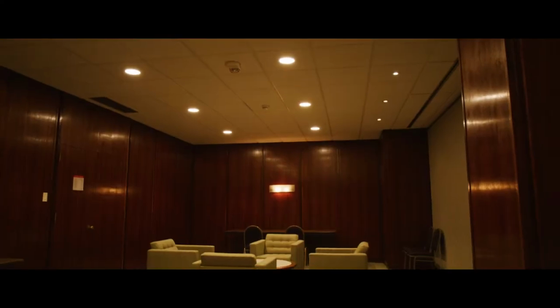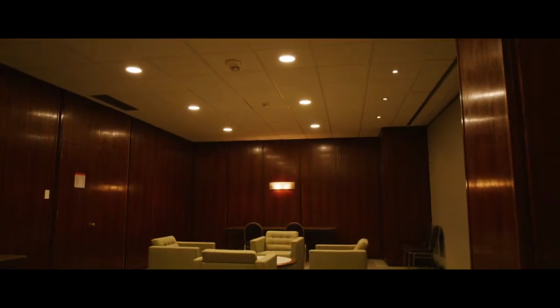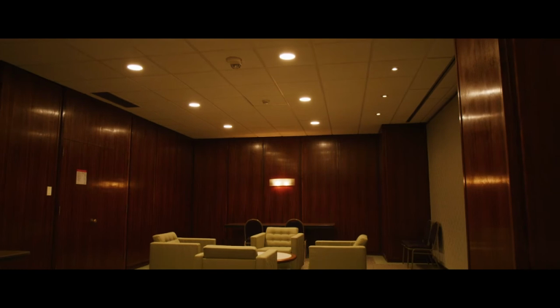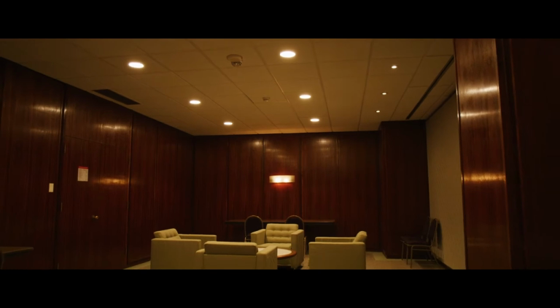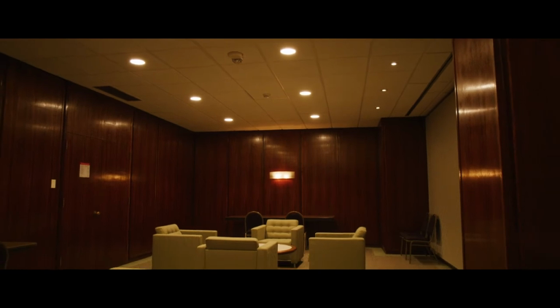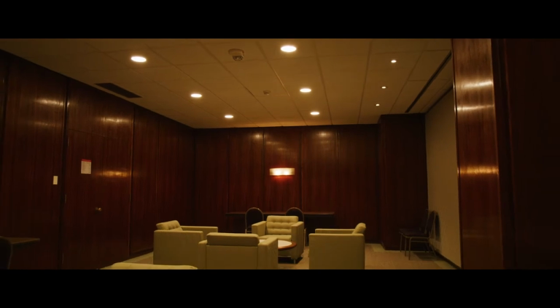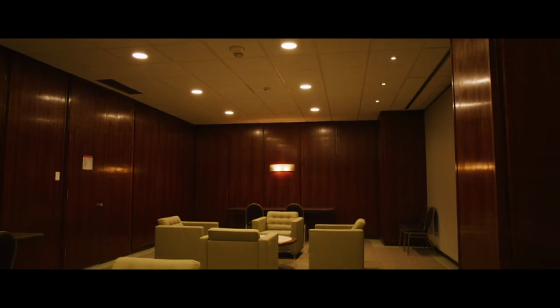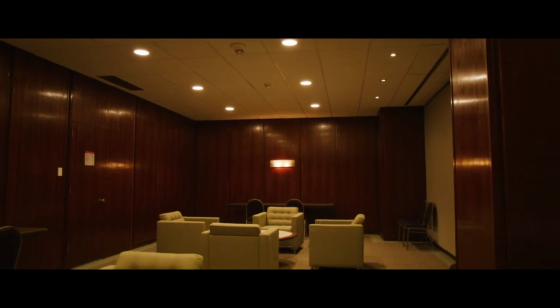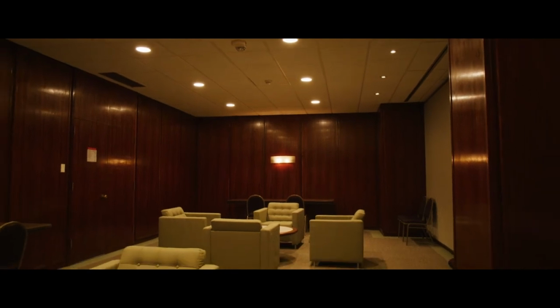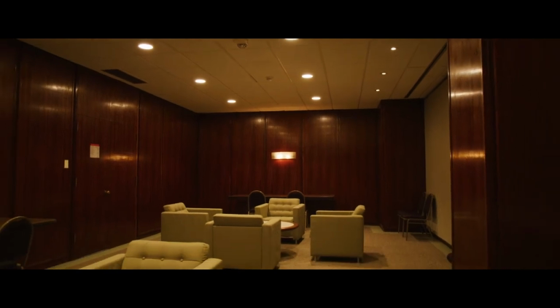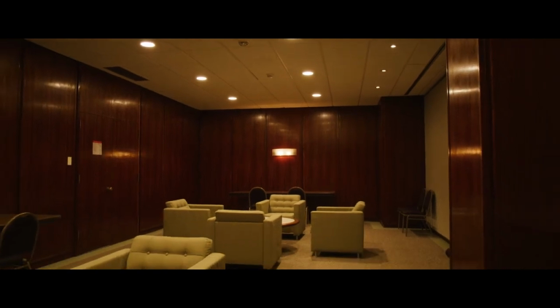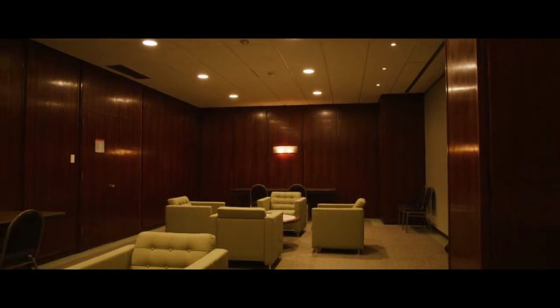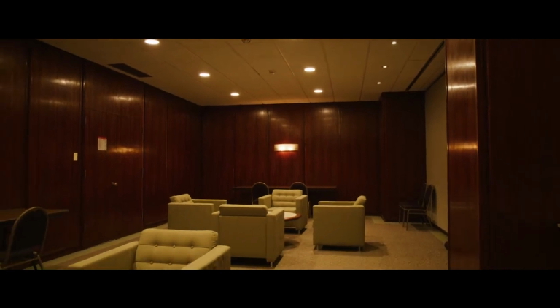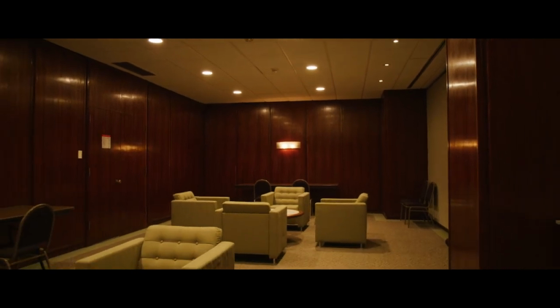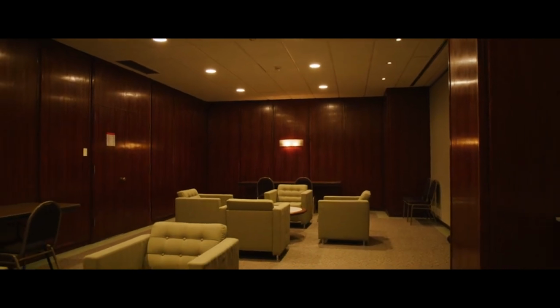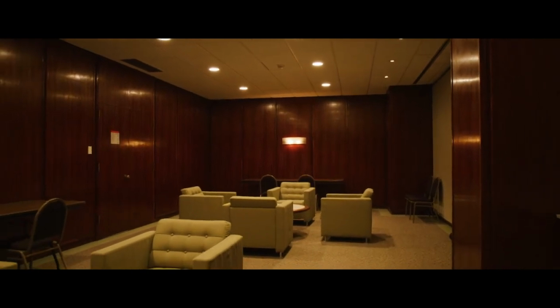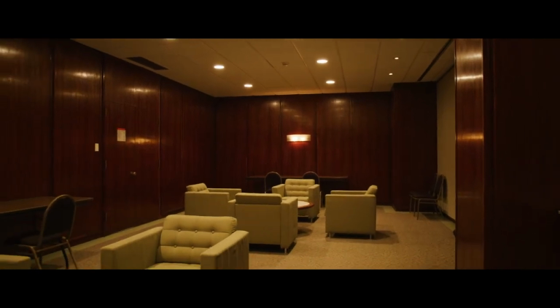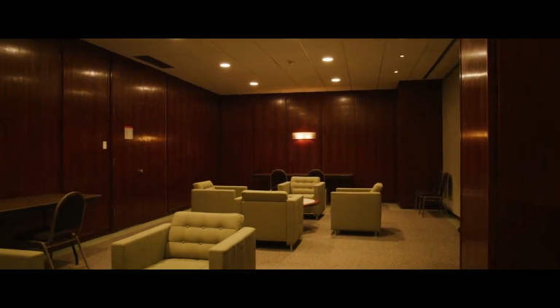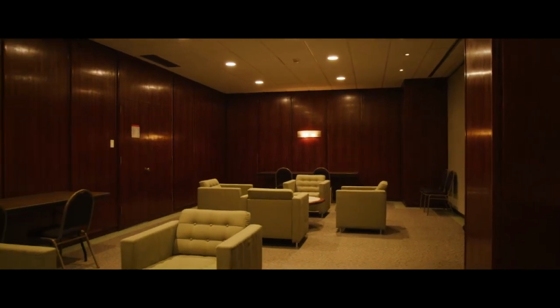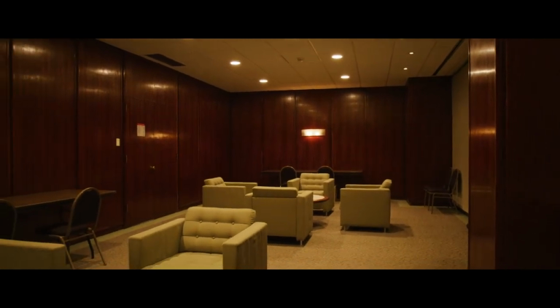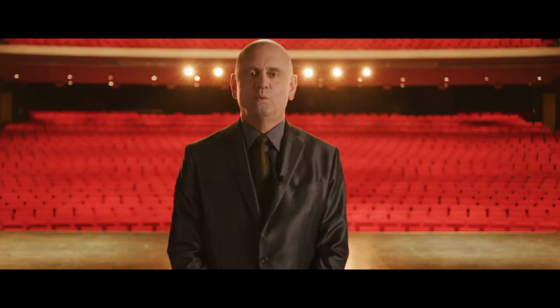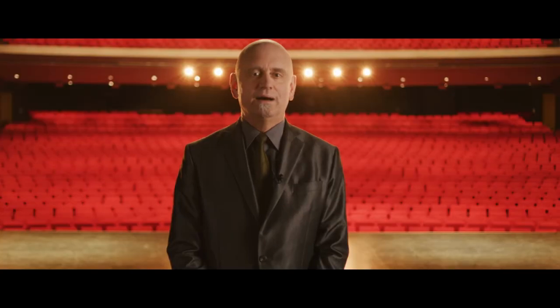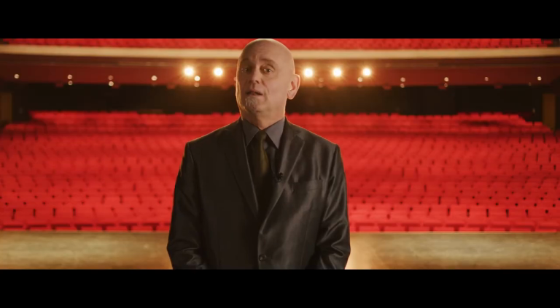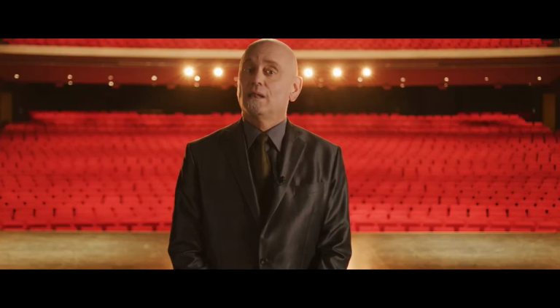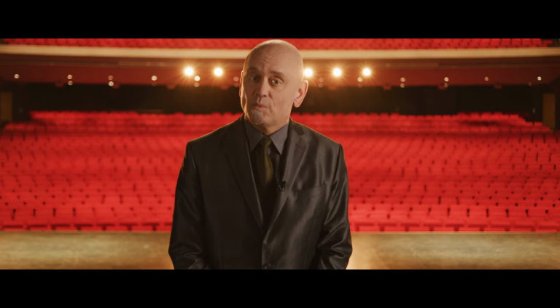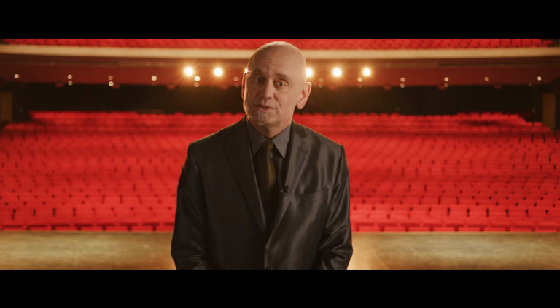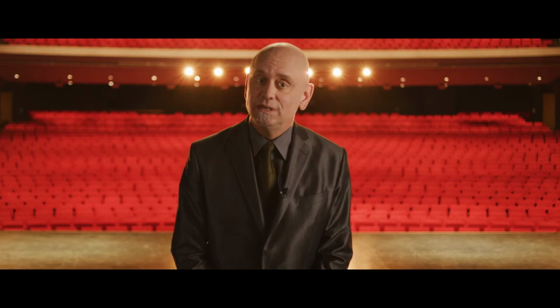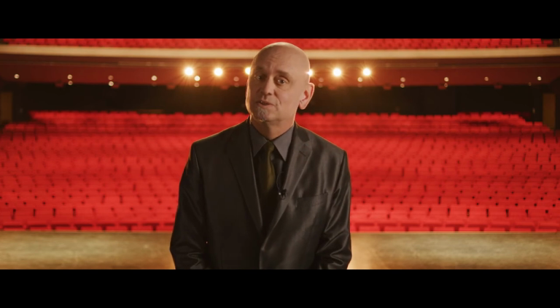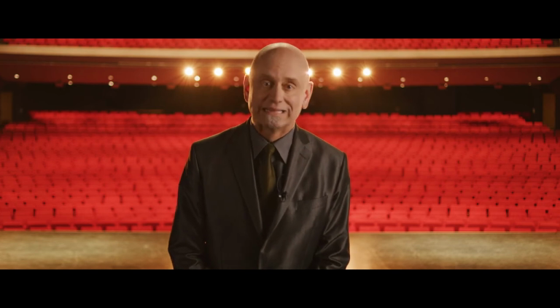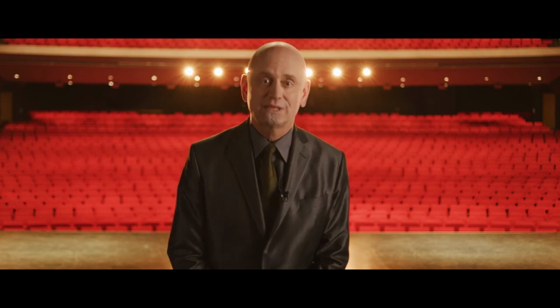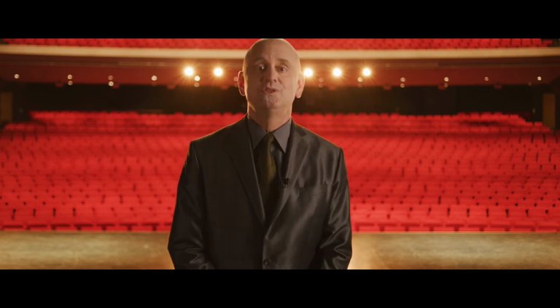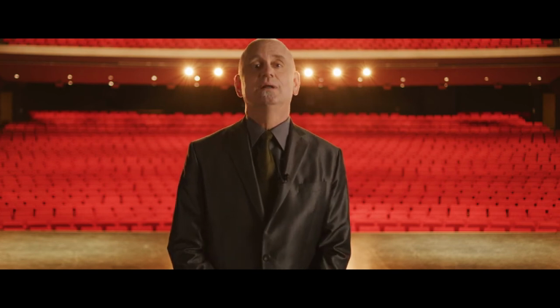We have a beautiful green room and a red room for all your VIPs. We have a lot more to see, so let's get to it.